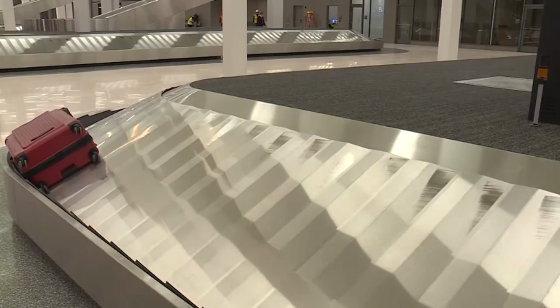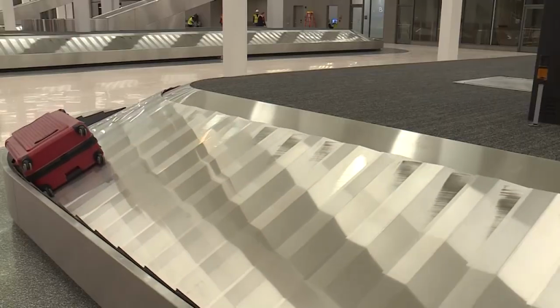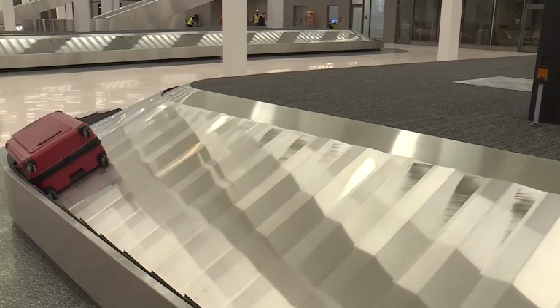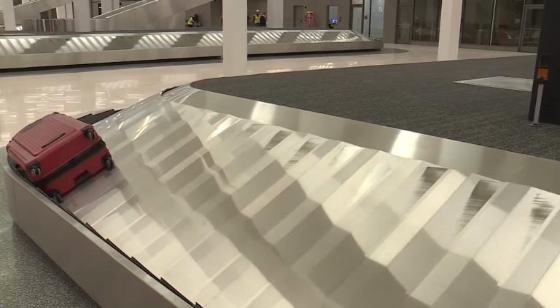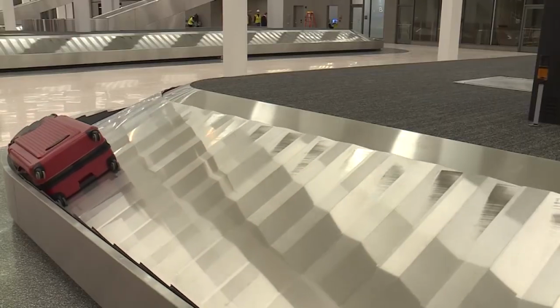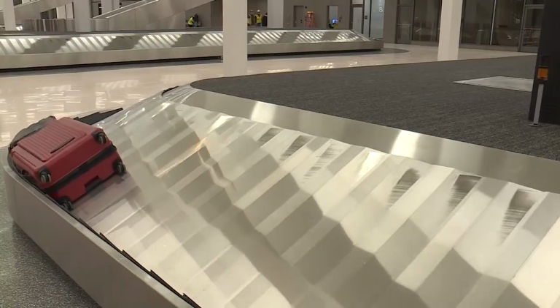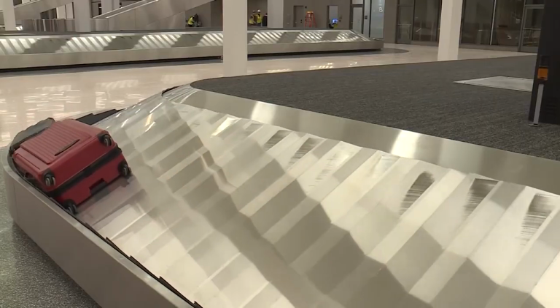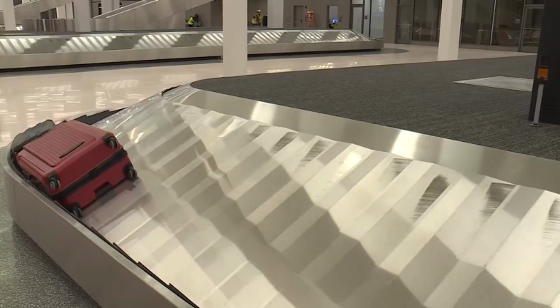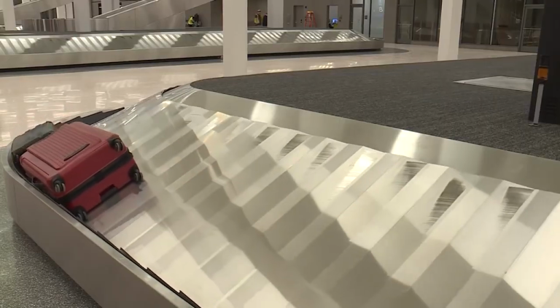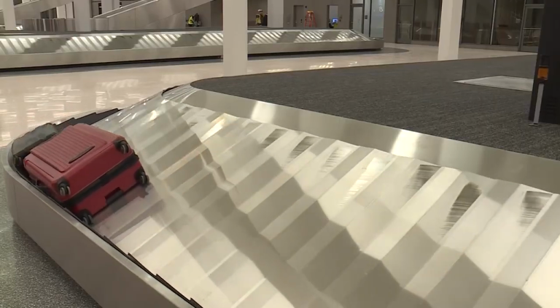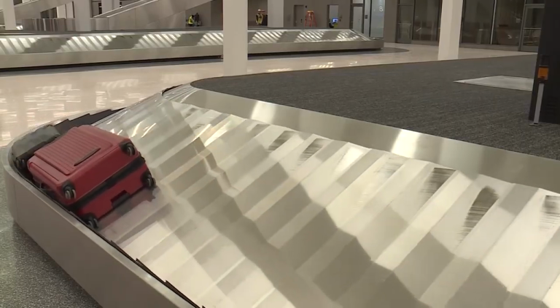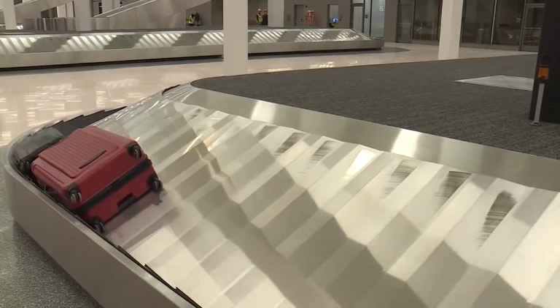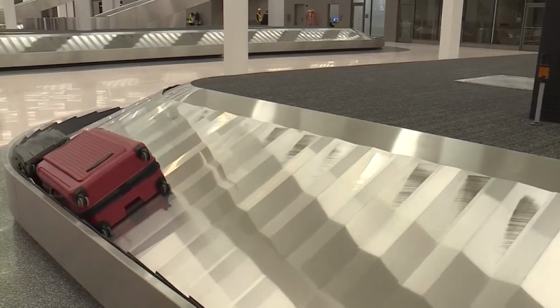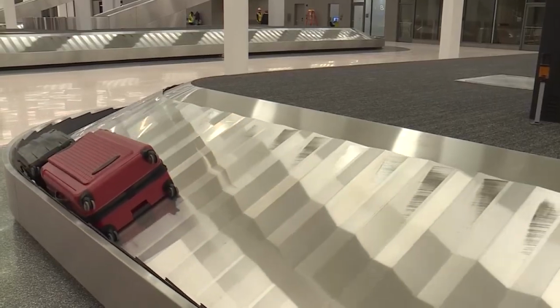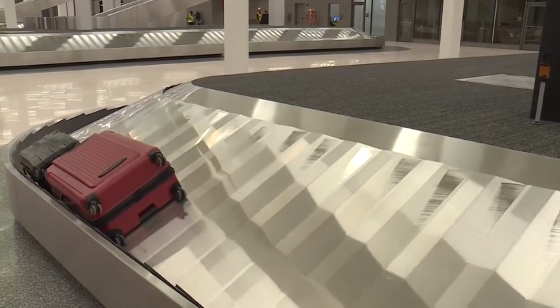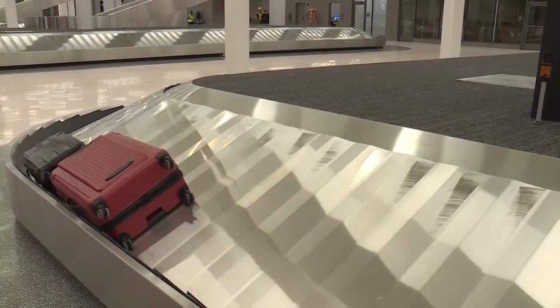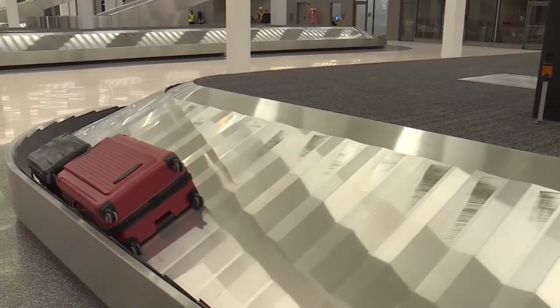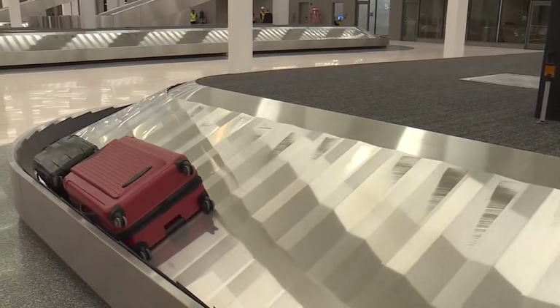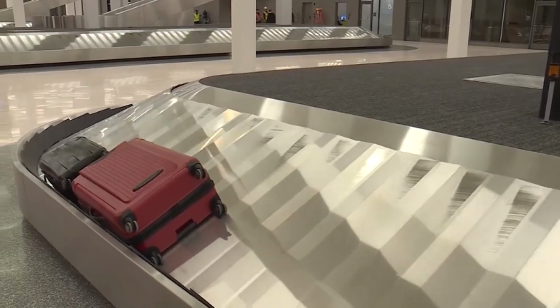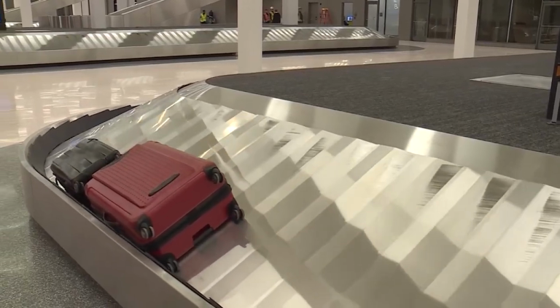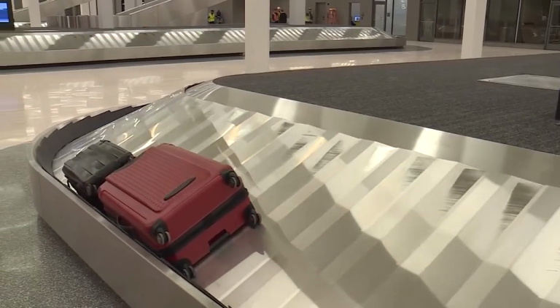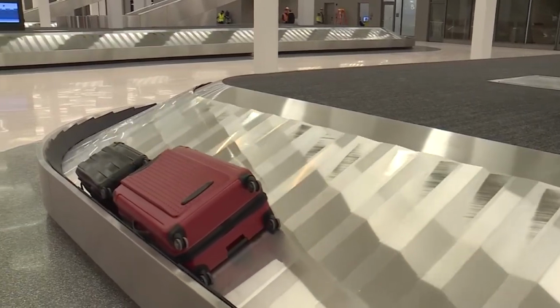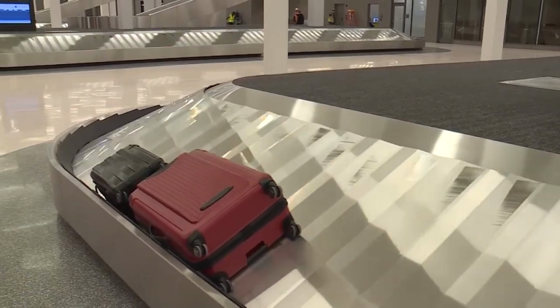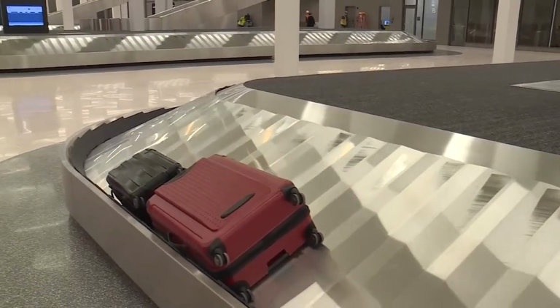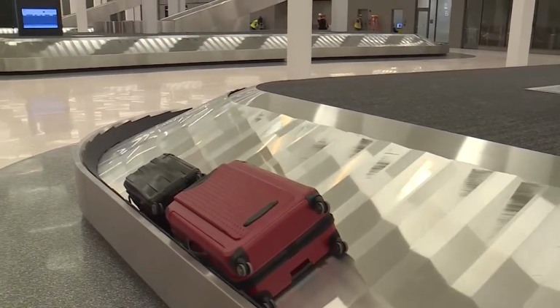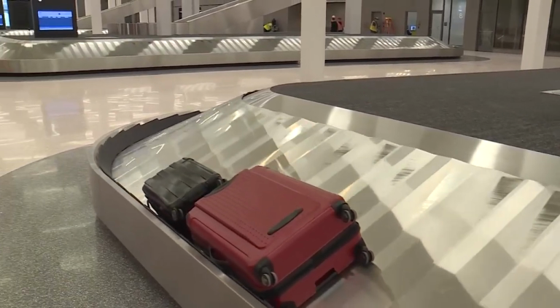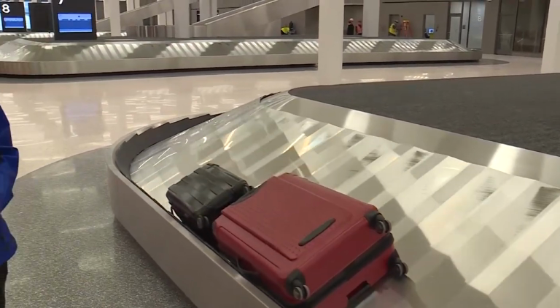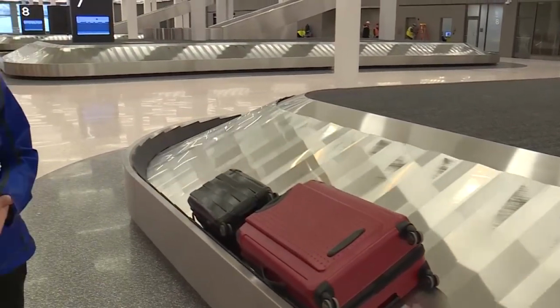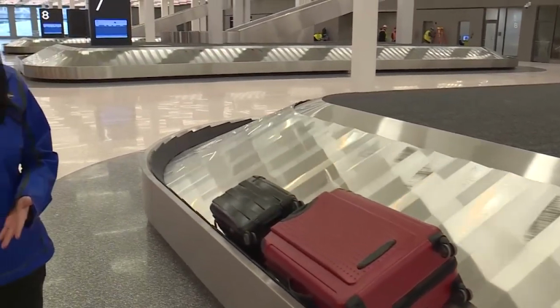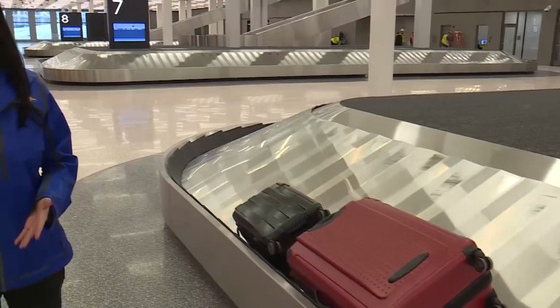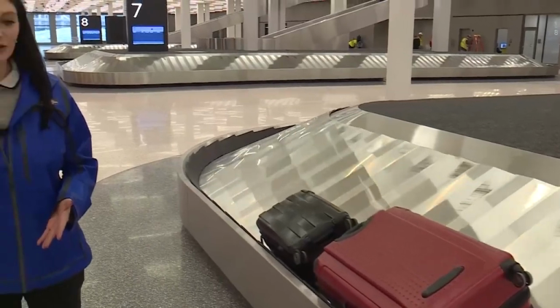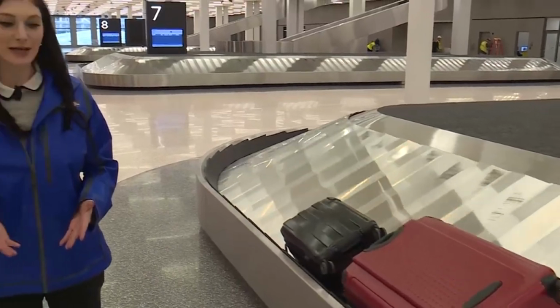And with that, our simulation of the new KCI terminal has come to an end as we make it to baggage claim.